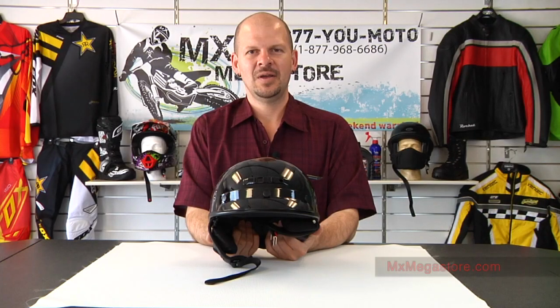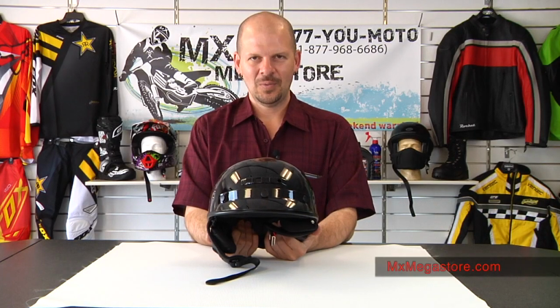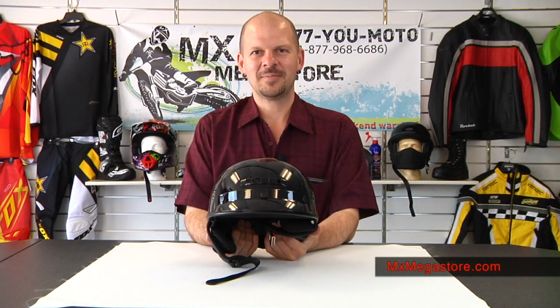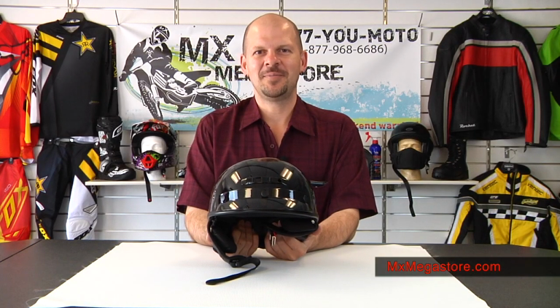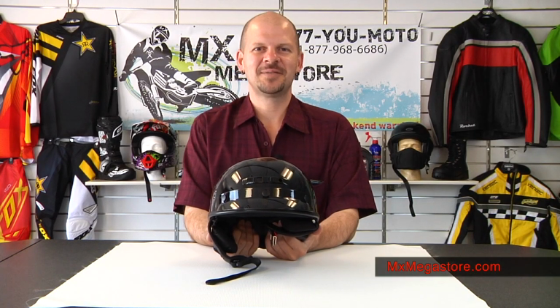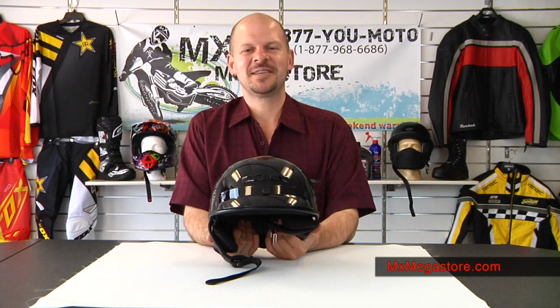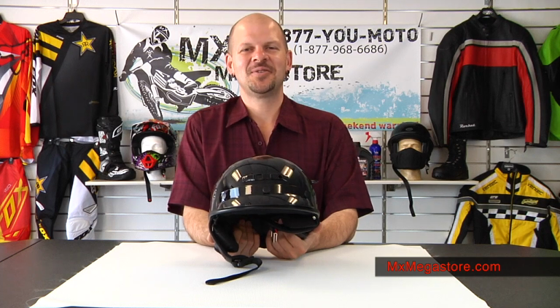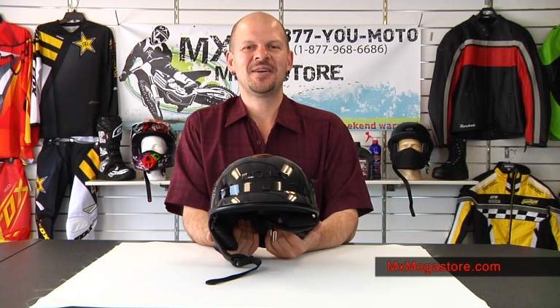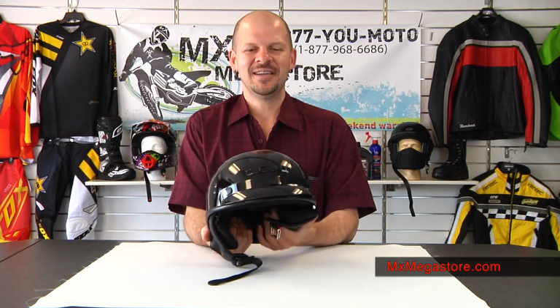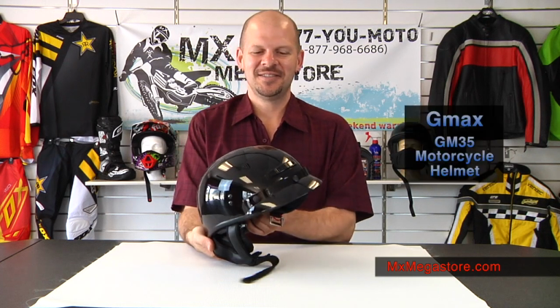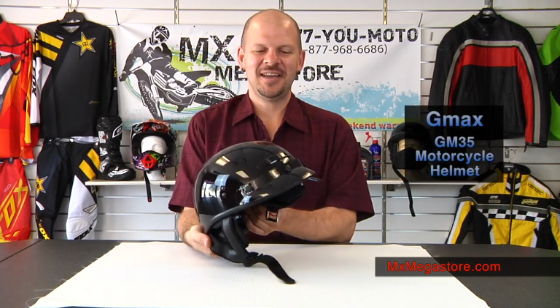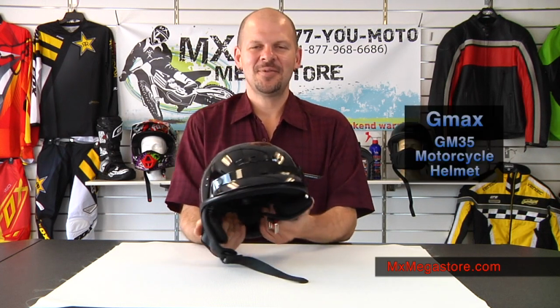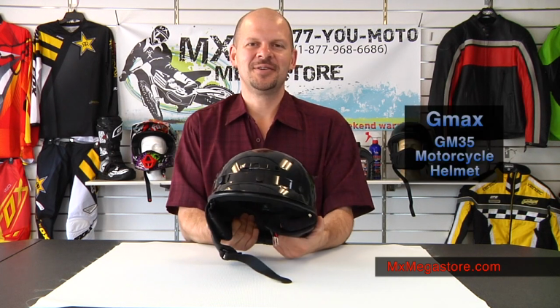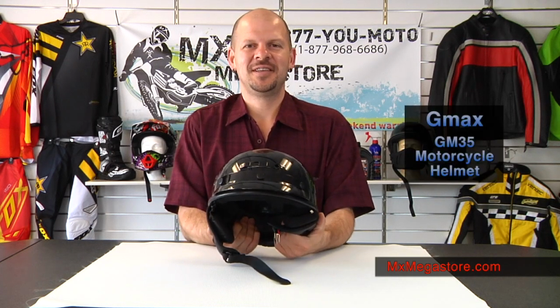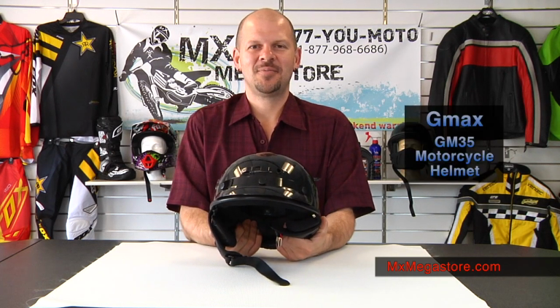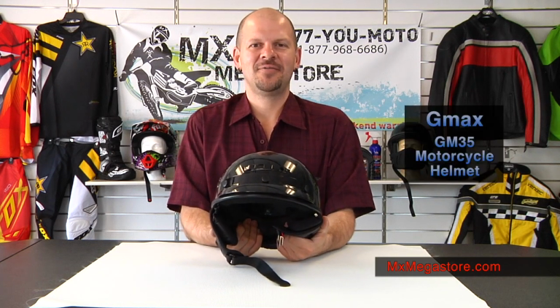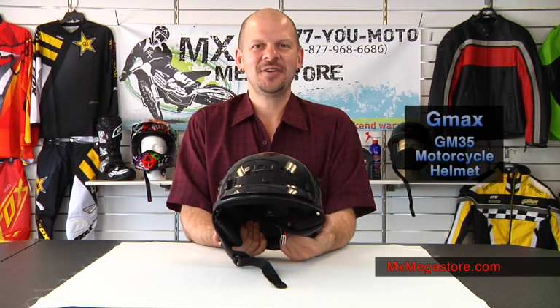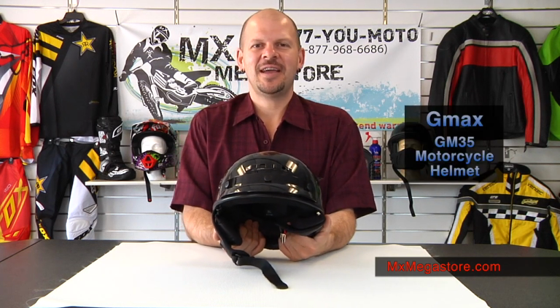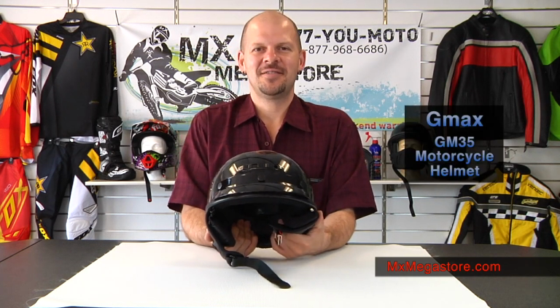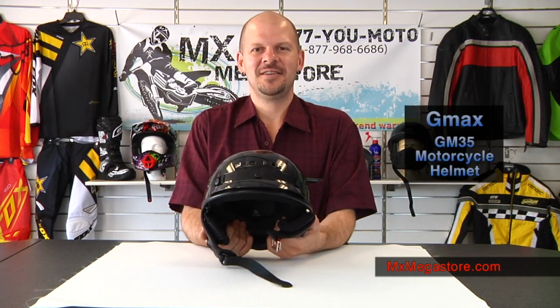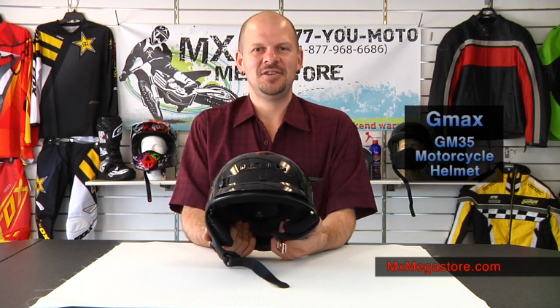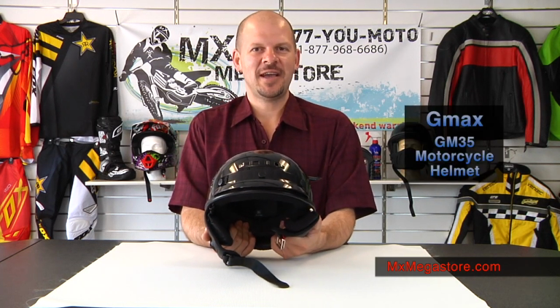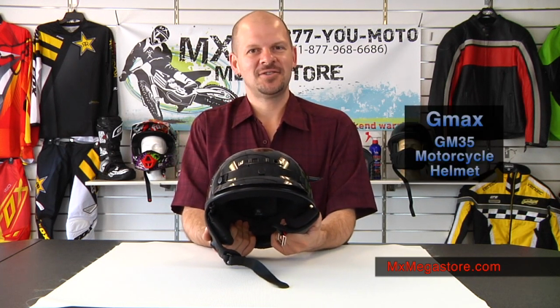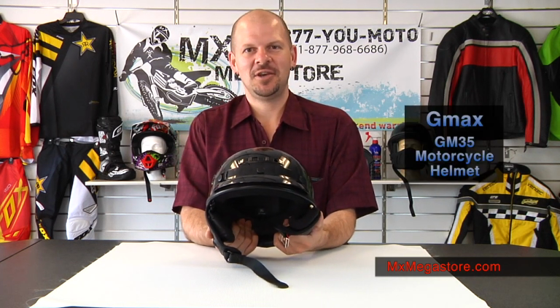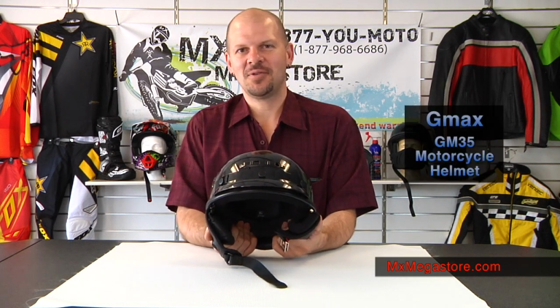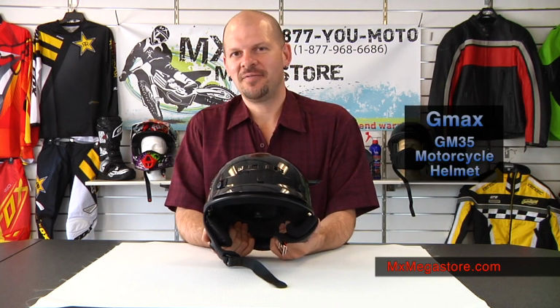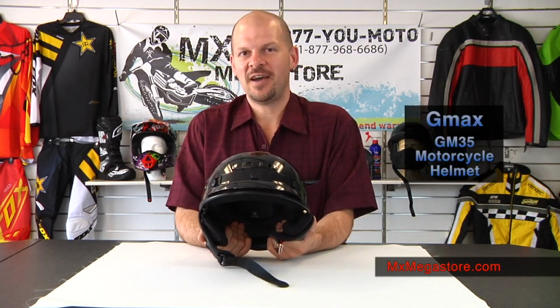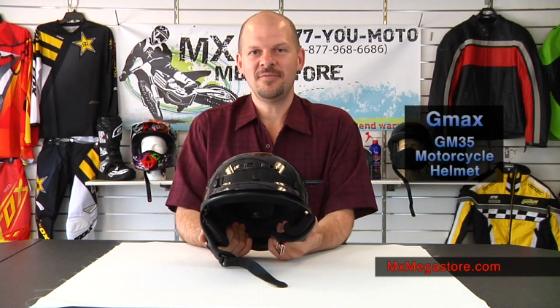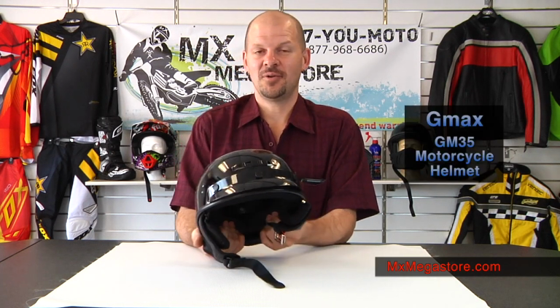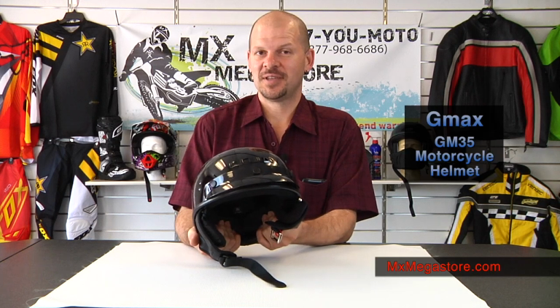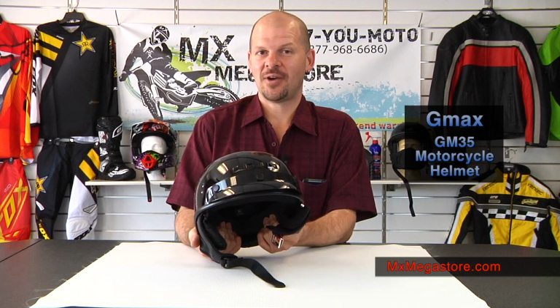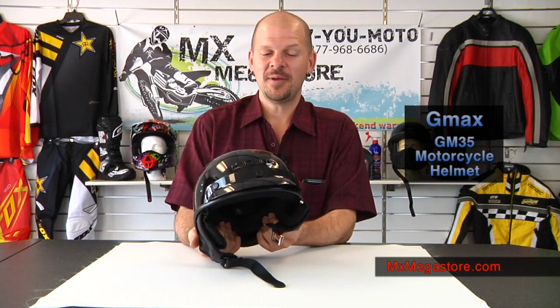Welcome to MX Megastore. Today we're going to take a brief look at the GMAX GM35 motorcycle helmet.